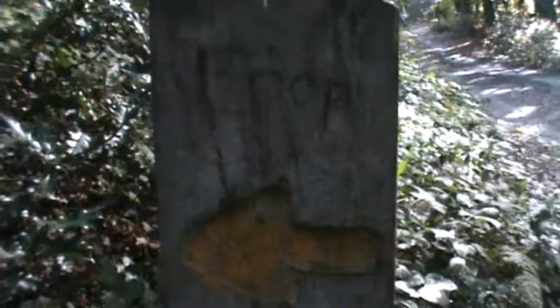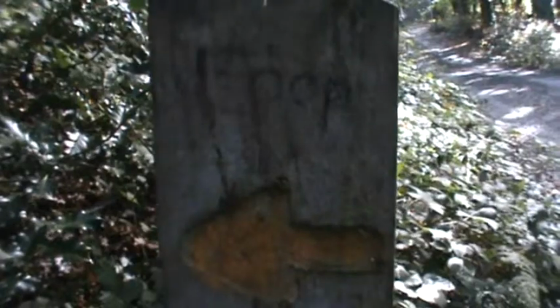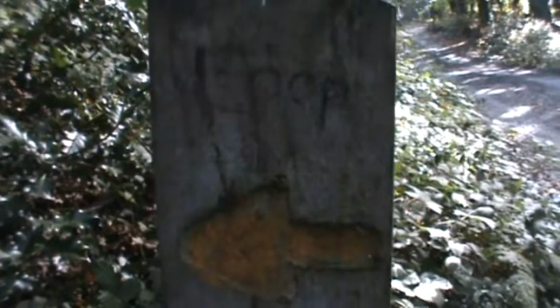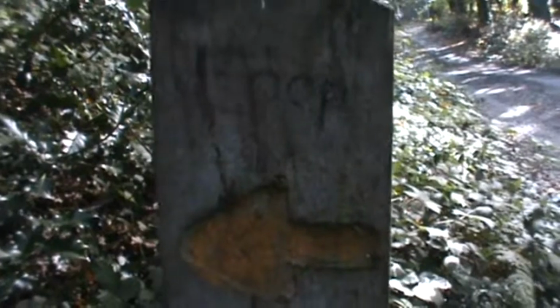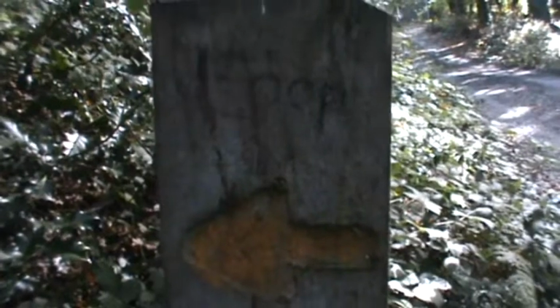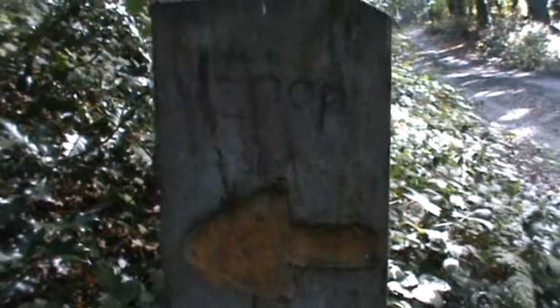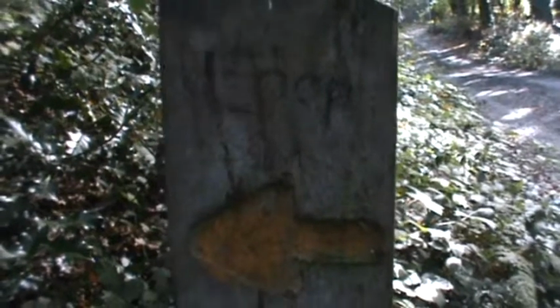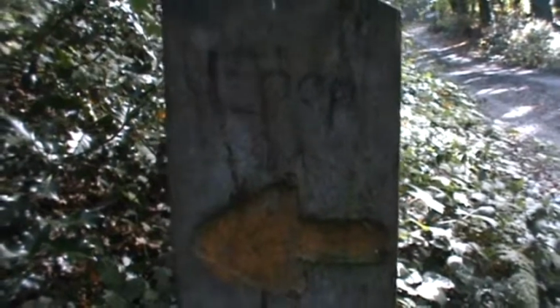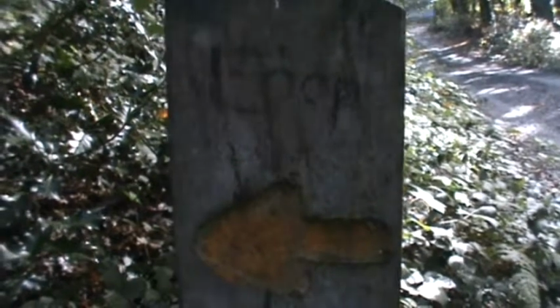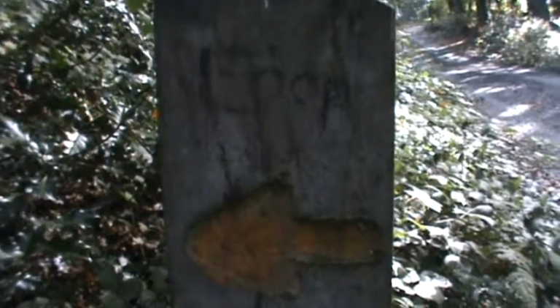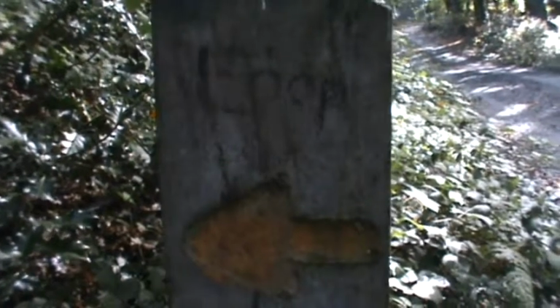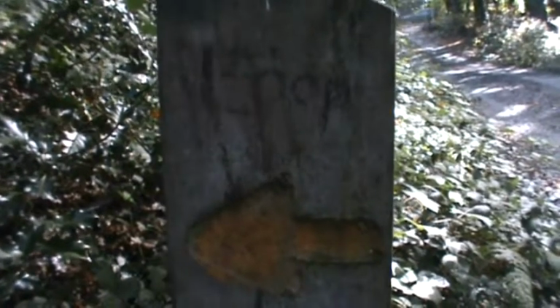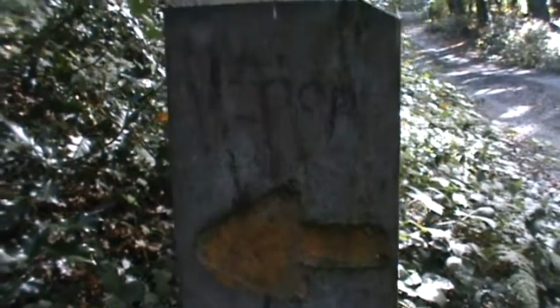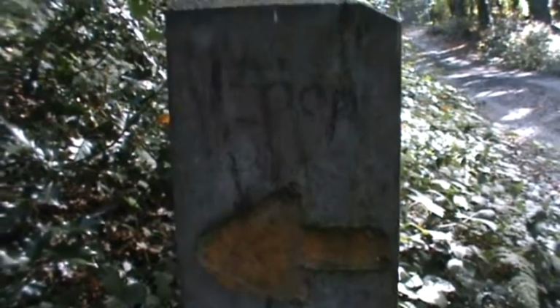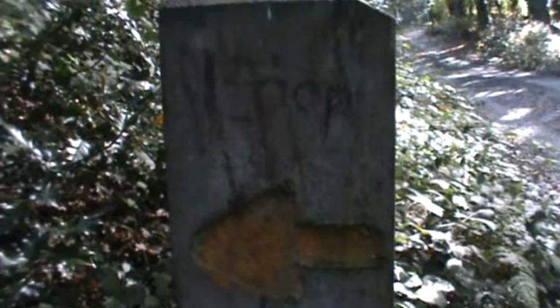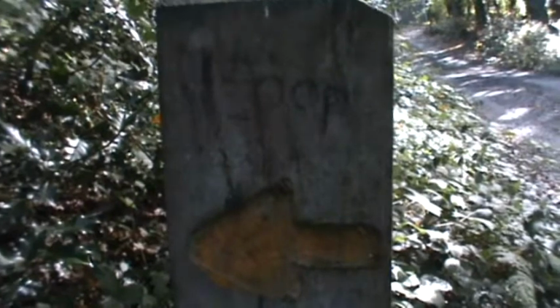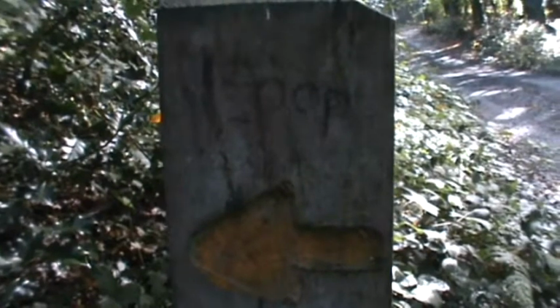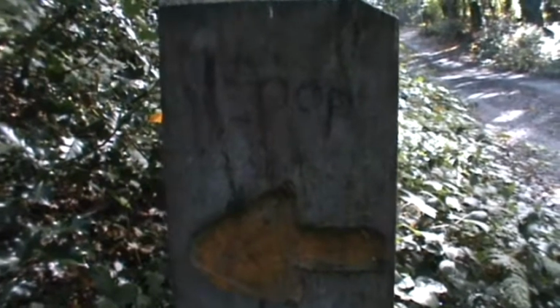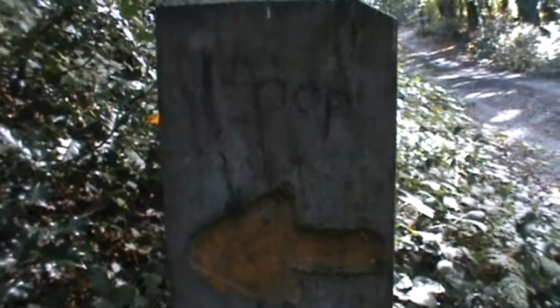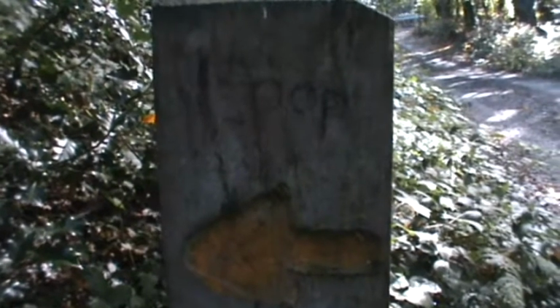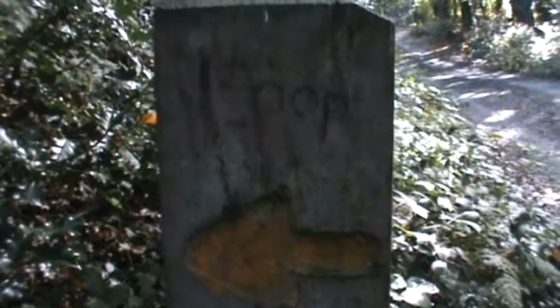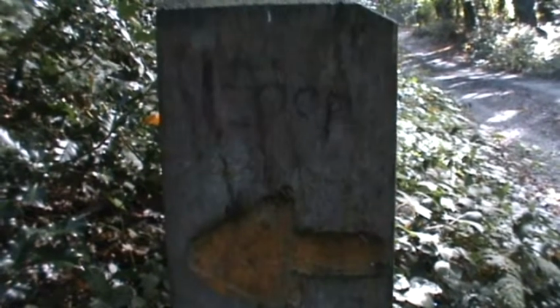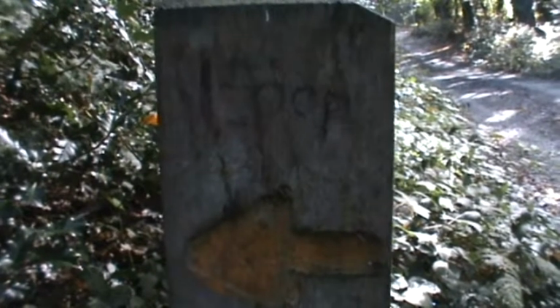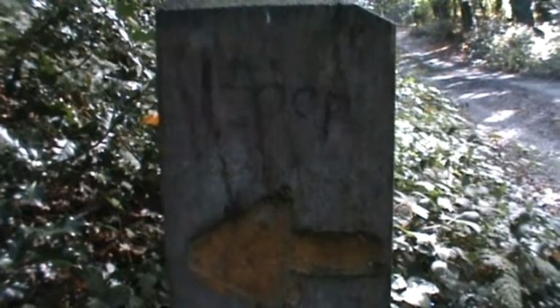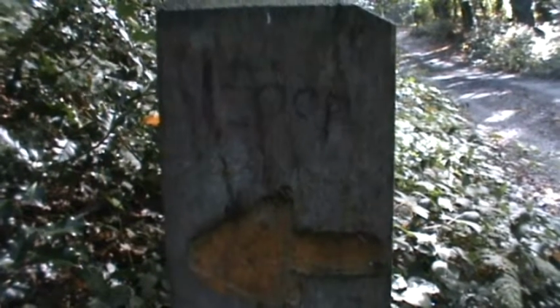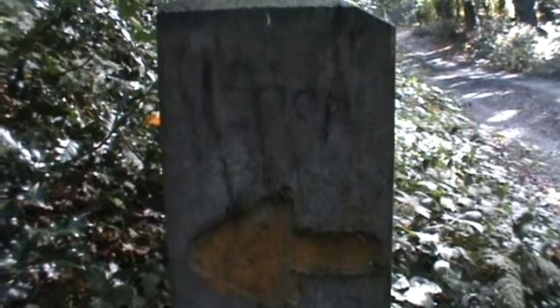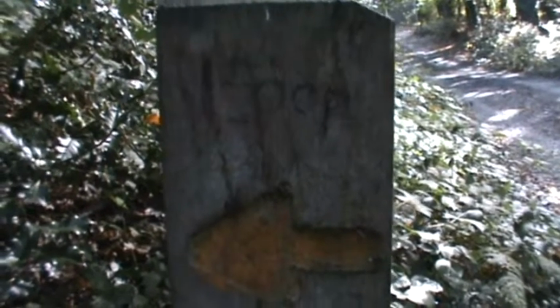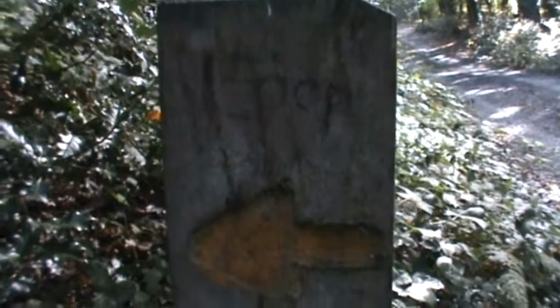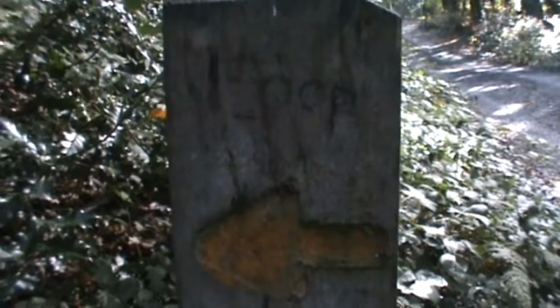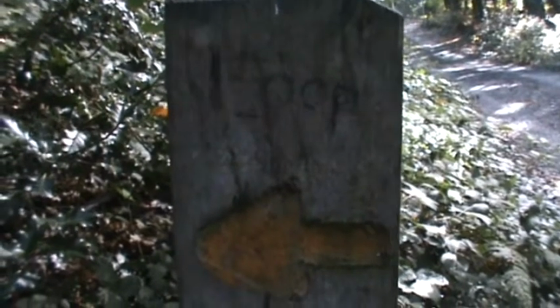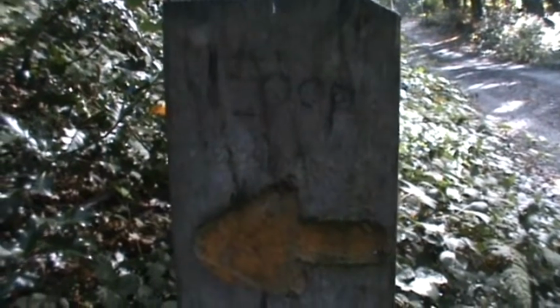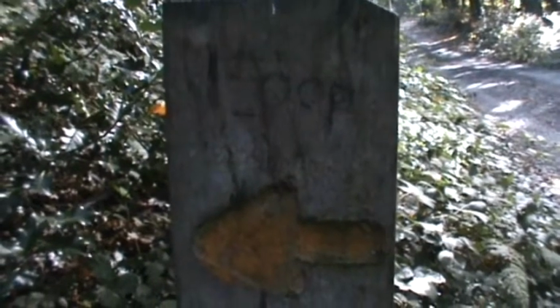There's no loop sign on this post, but as you can see, somebody's kindly engraved it.